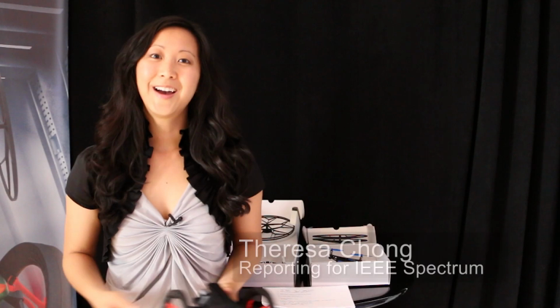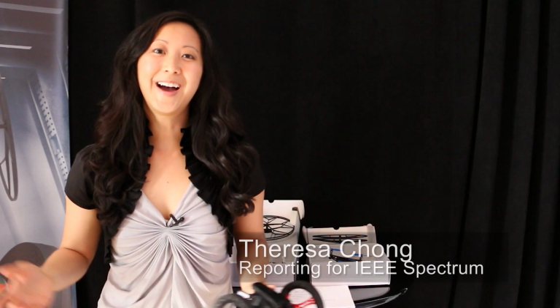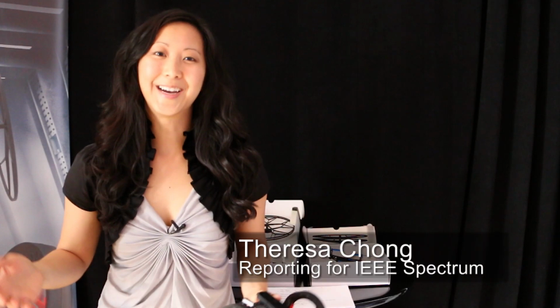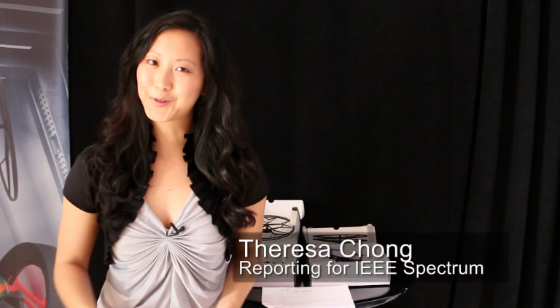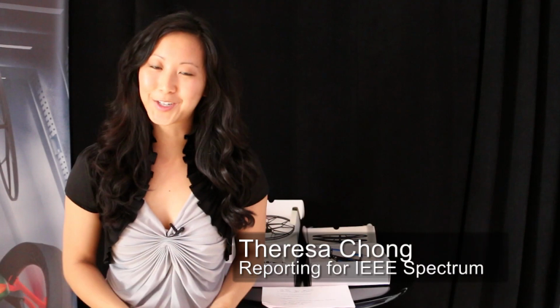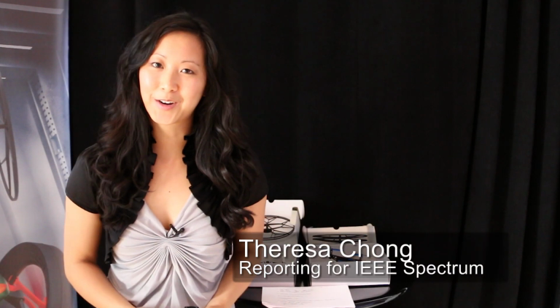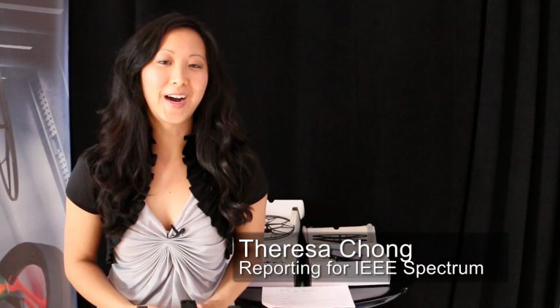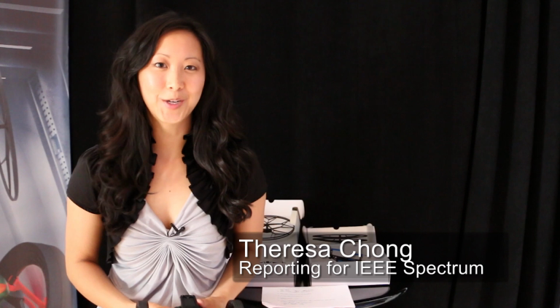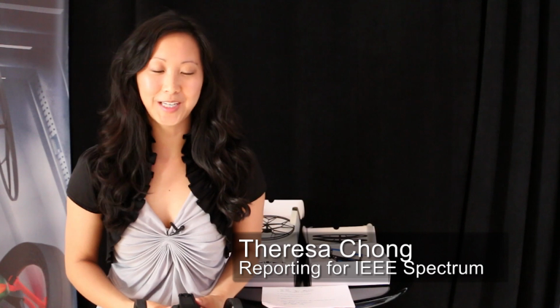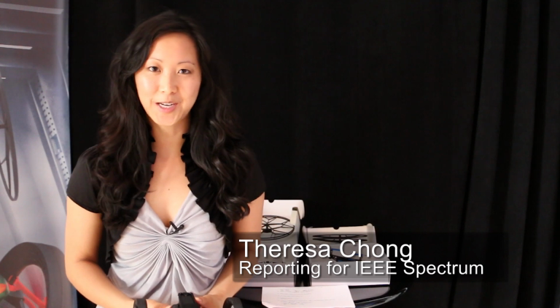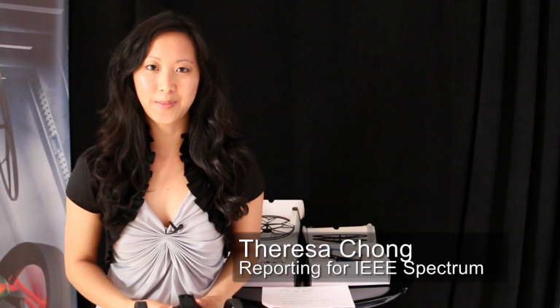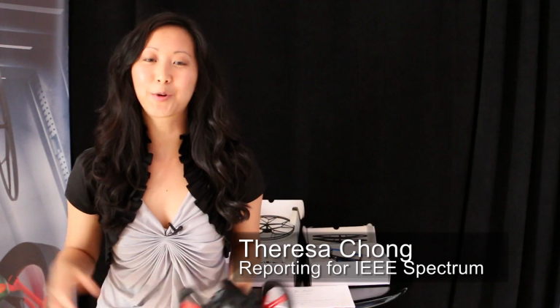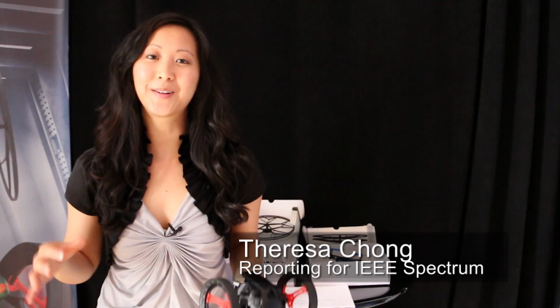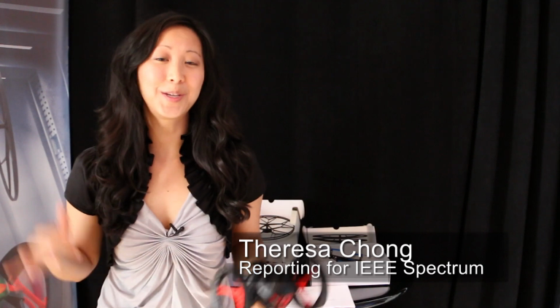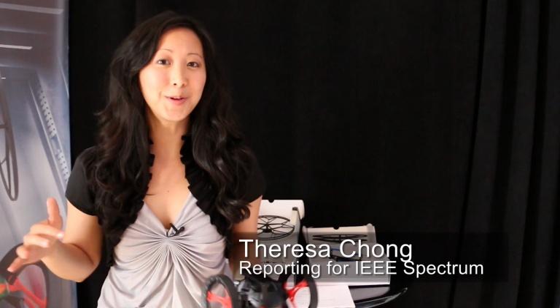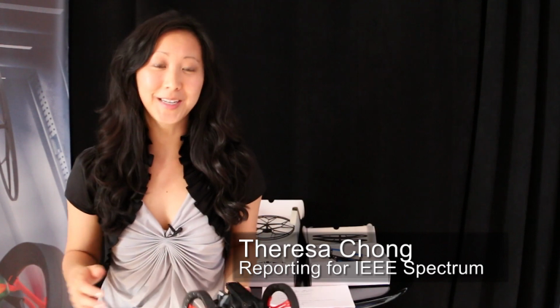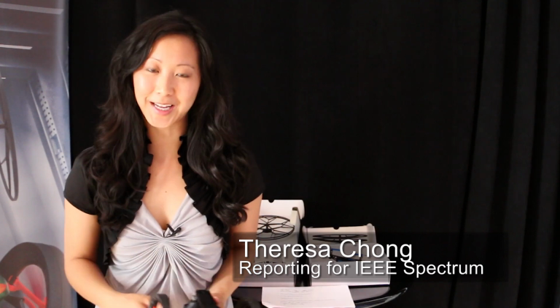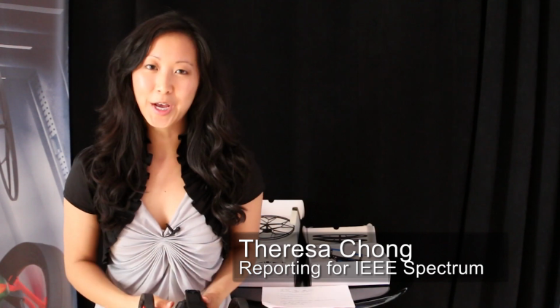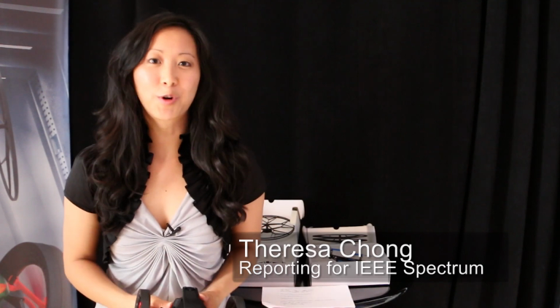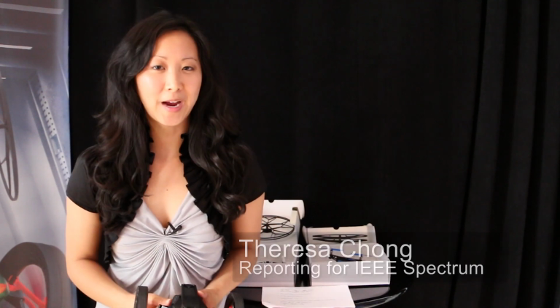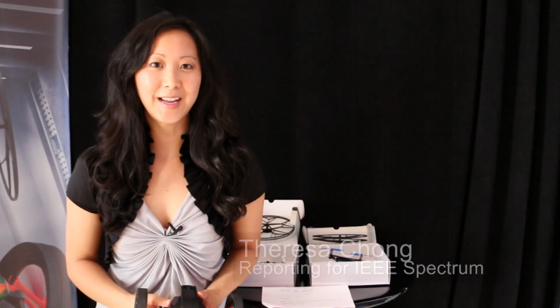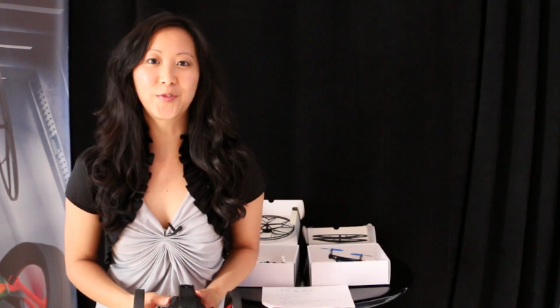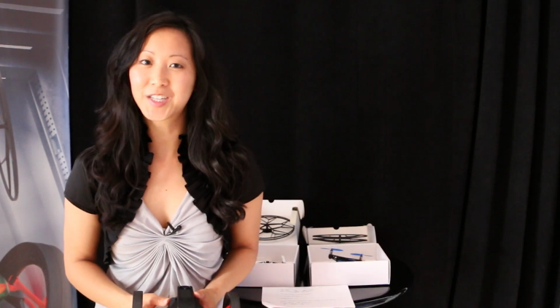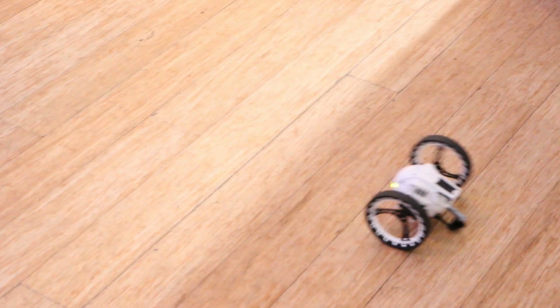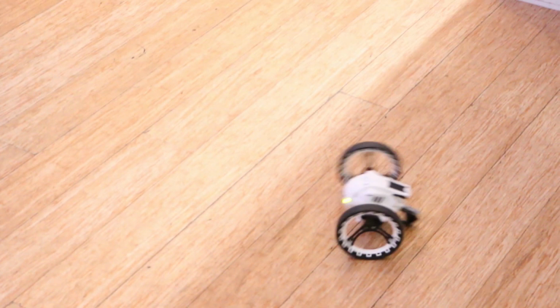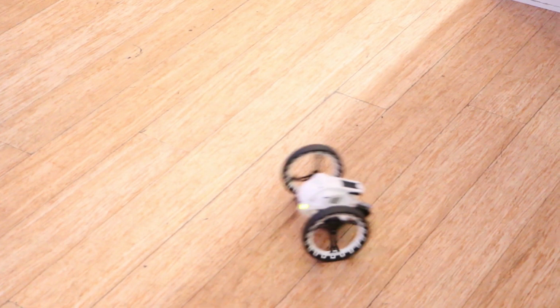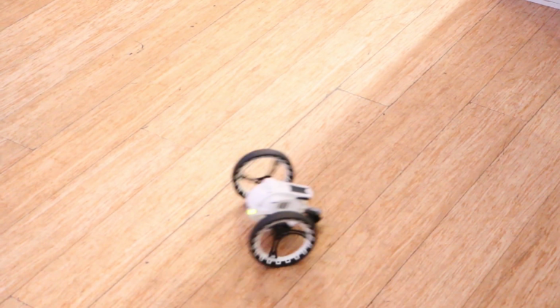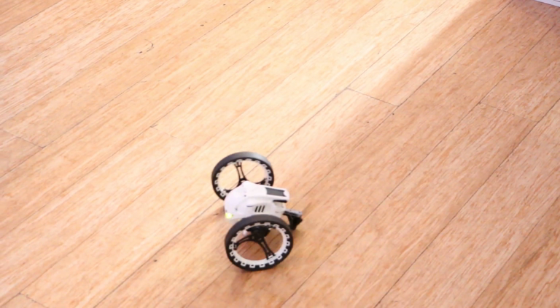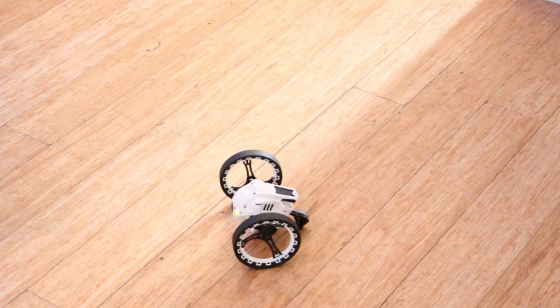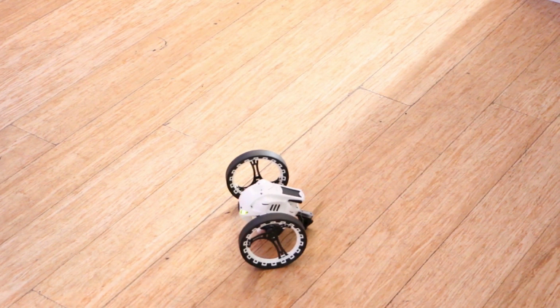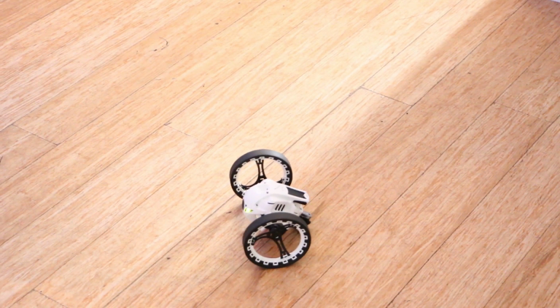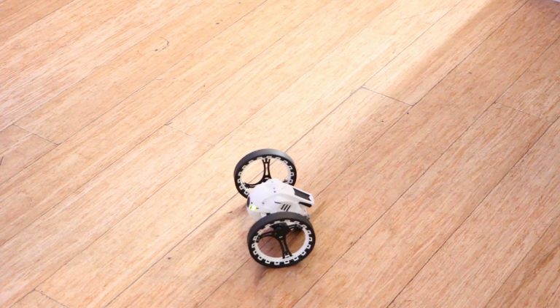Hi, I'm Teresa Chong for IEEE Spectrum, and we're here in New York City where Parrot is officially releasing its Jumping Sumo robot.